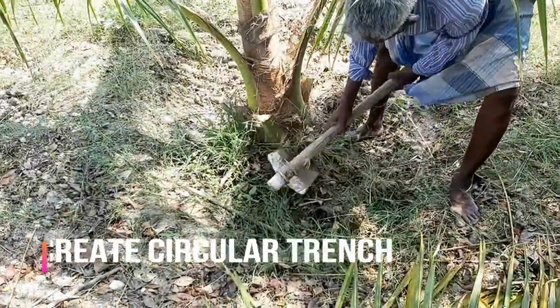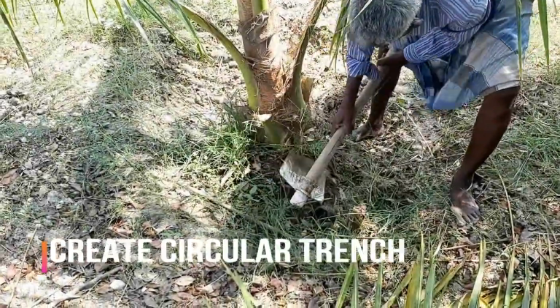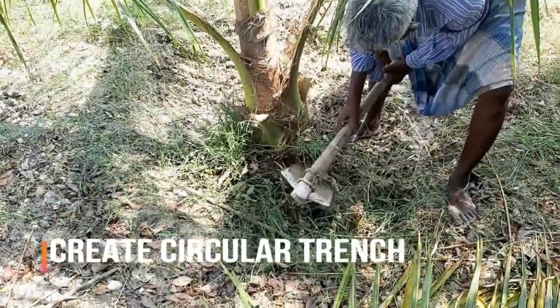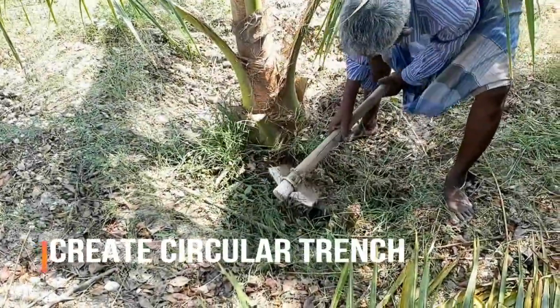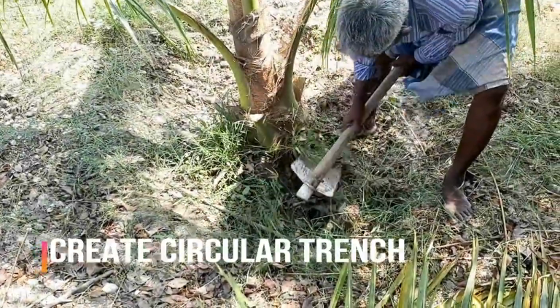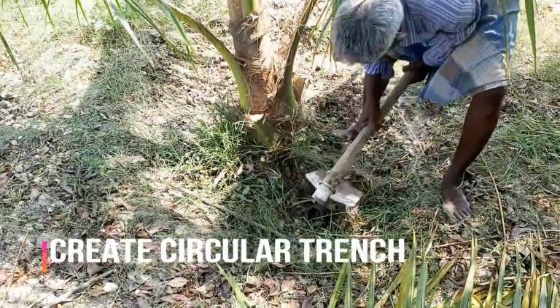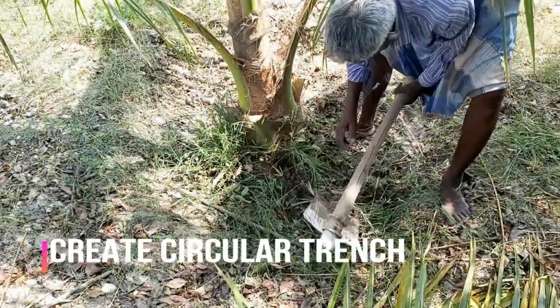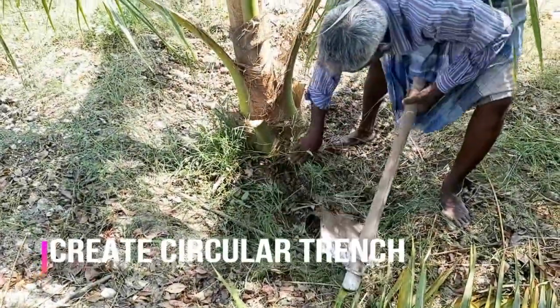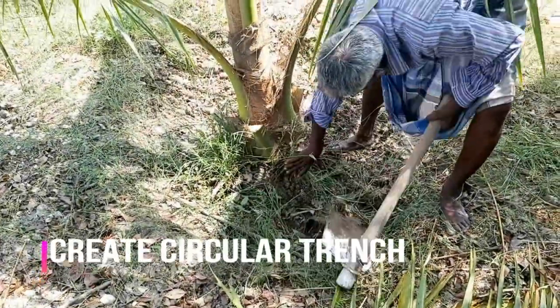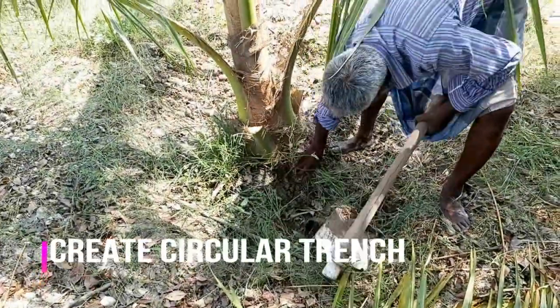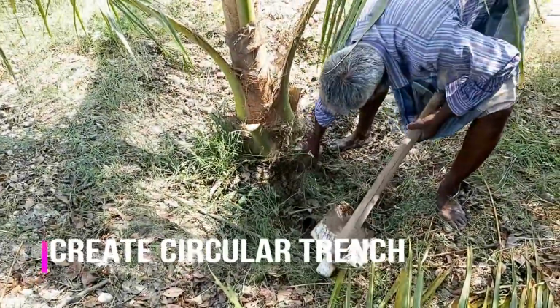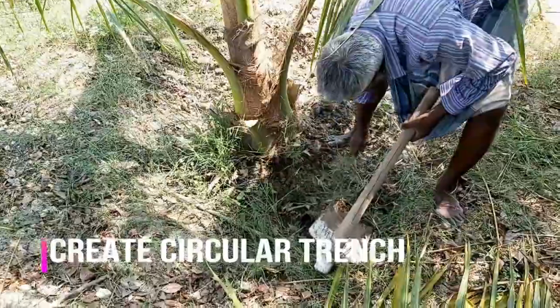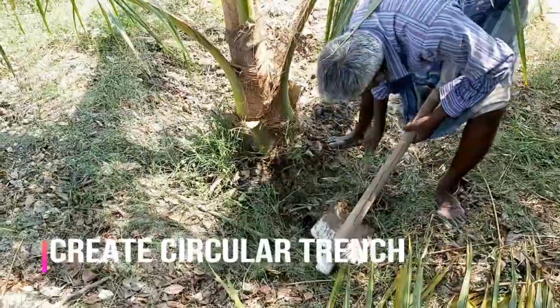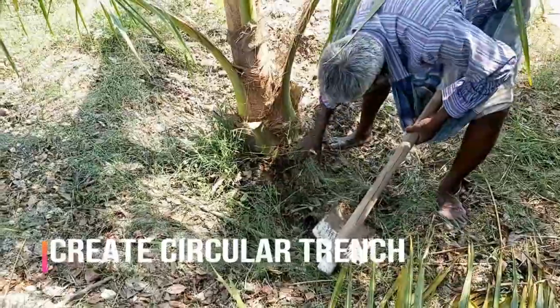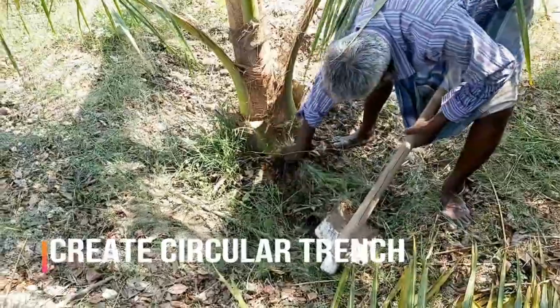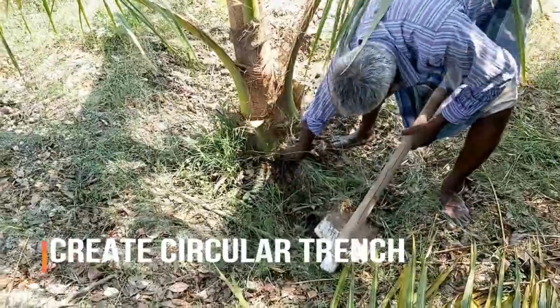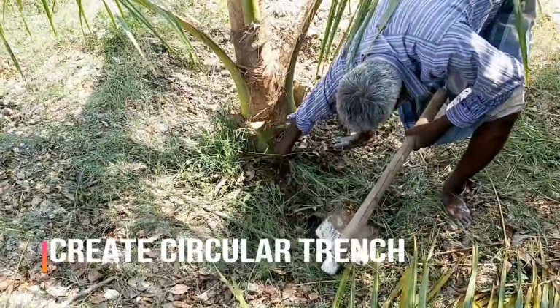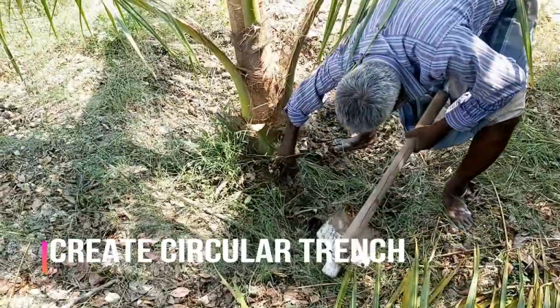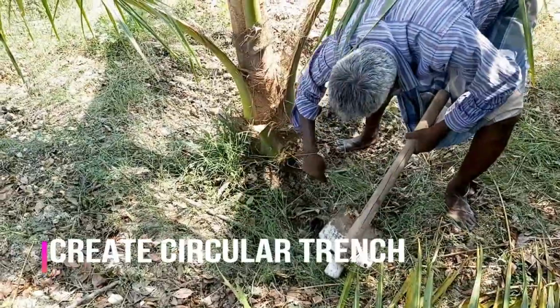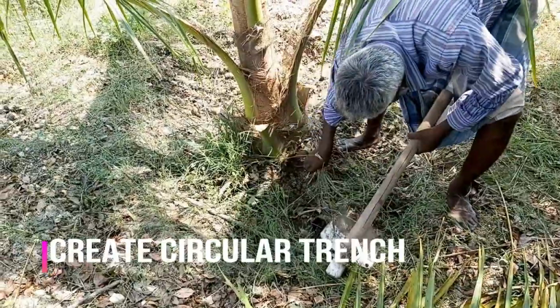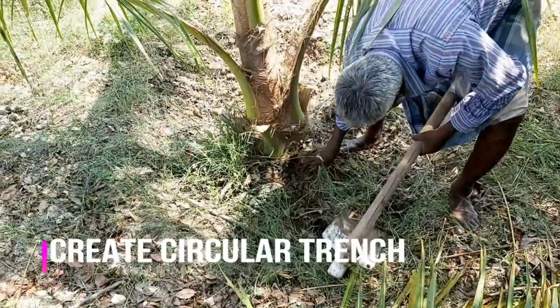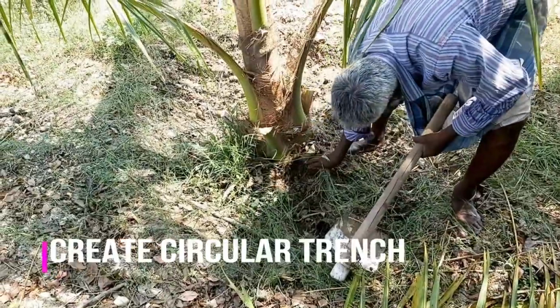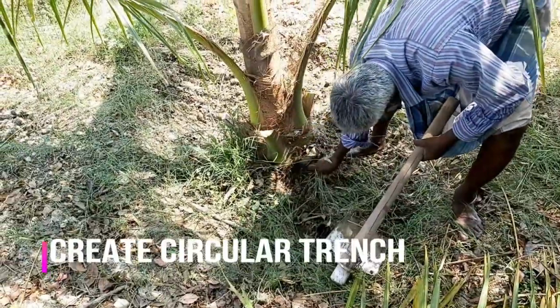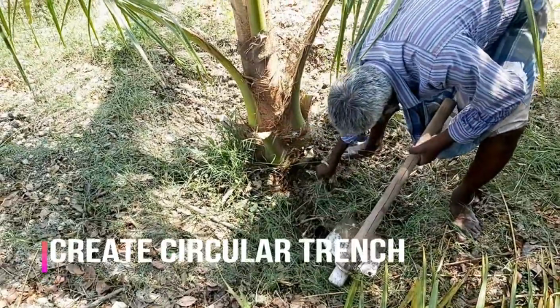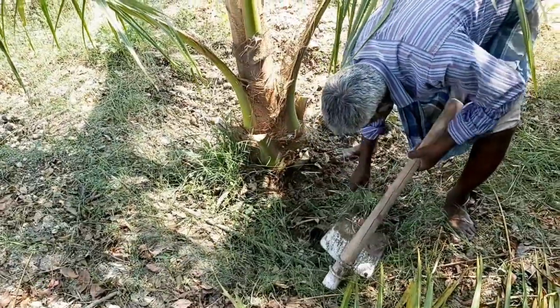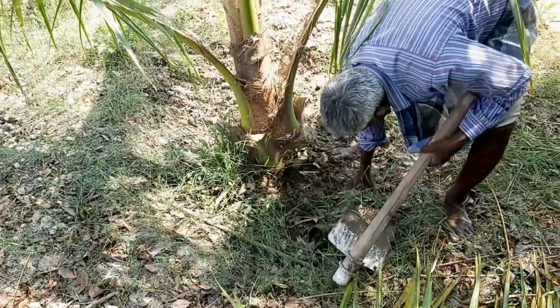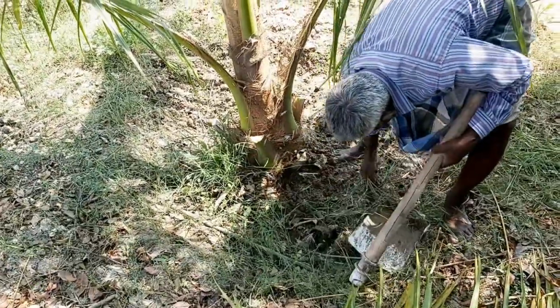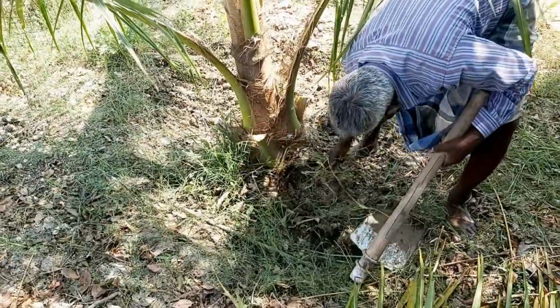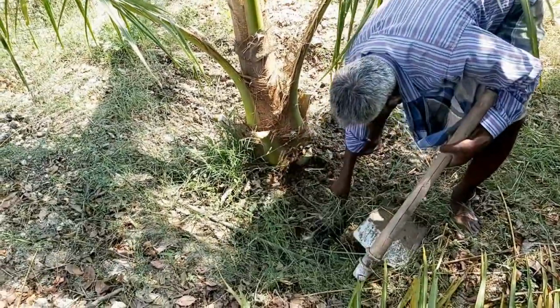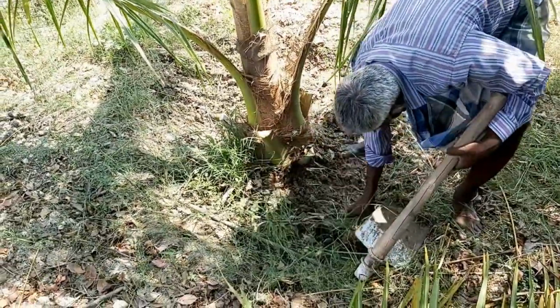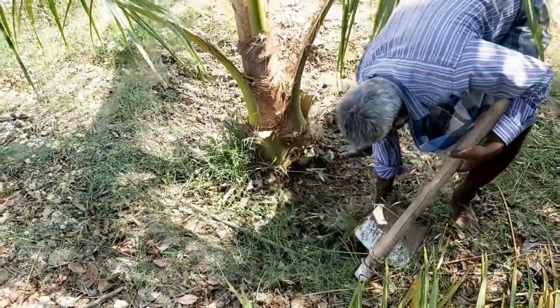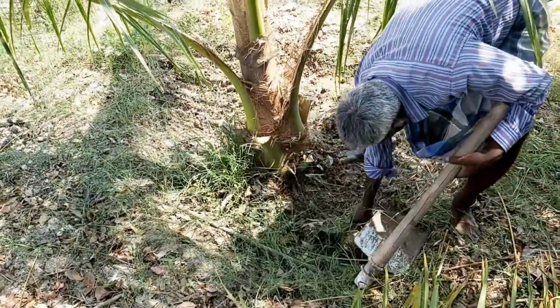After trimming the tree, we are going to create a circular trench around the tree.